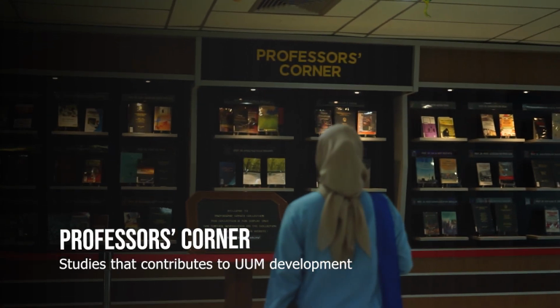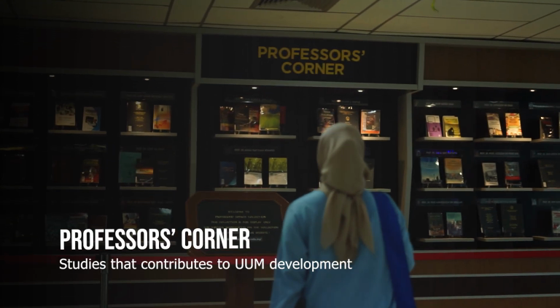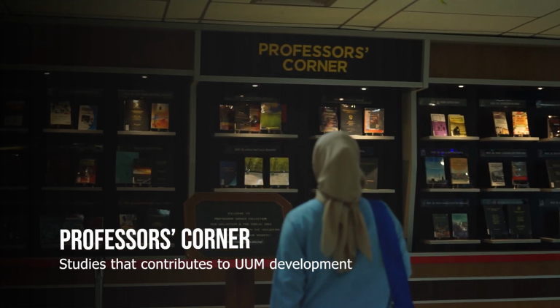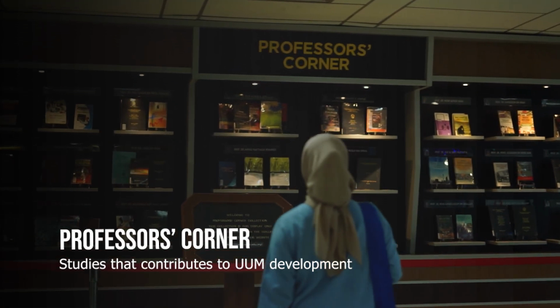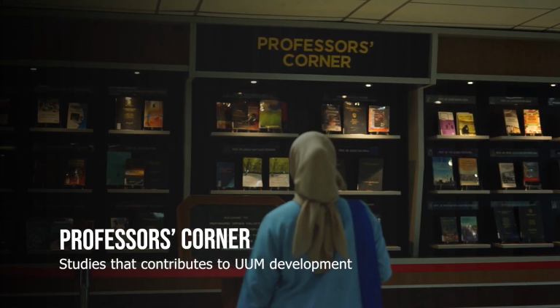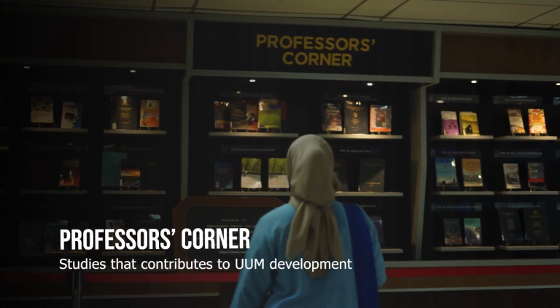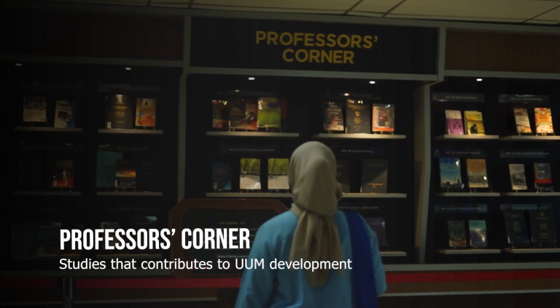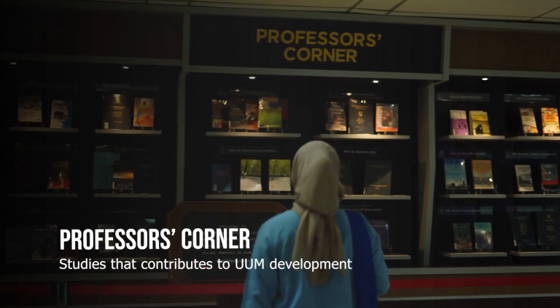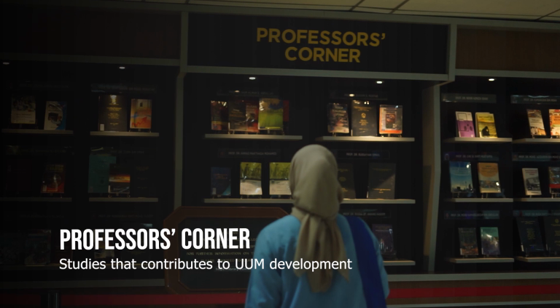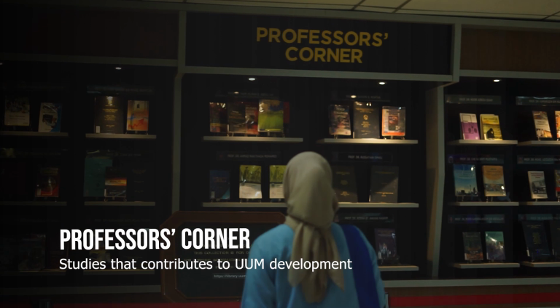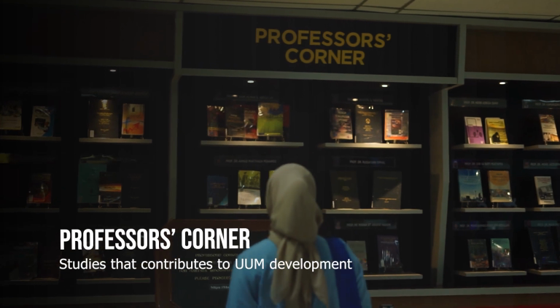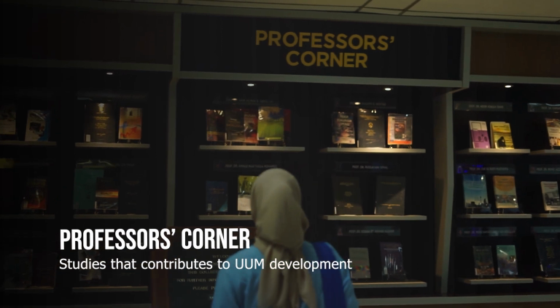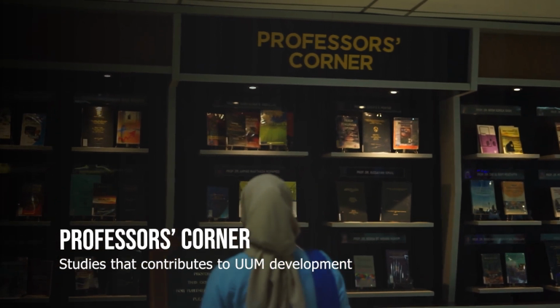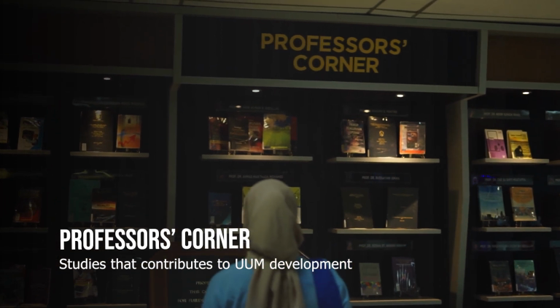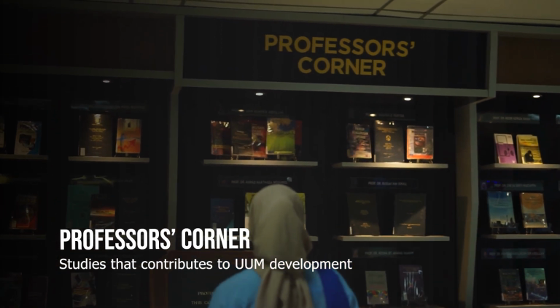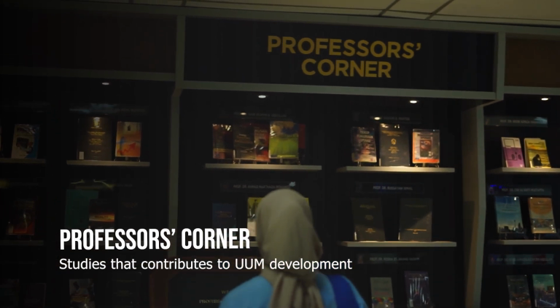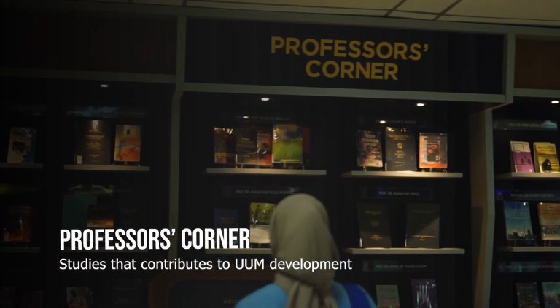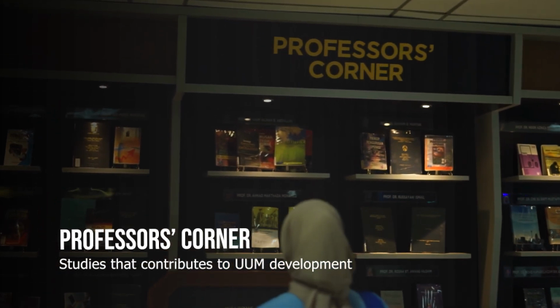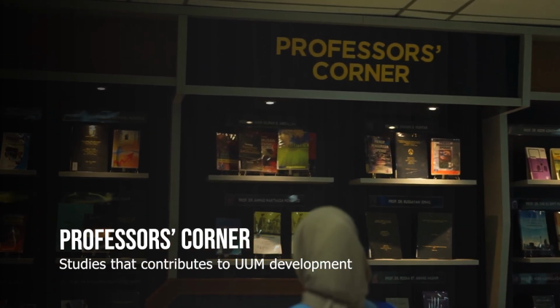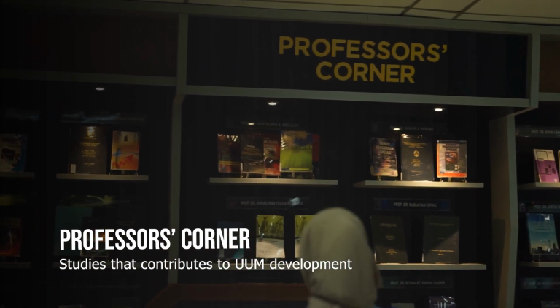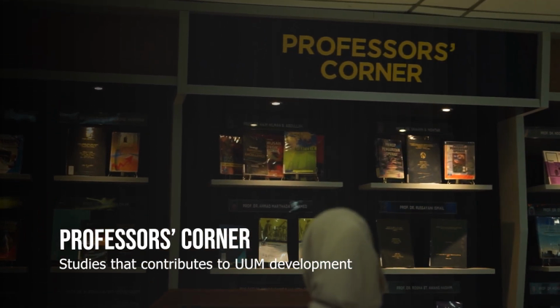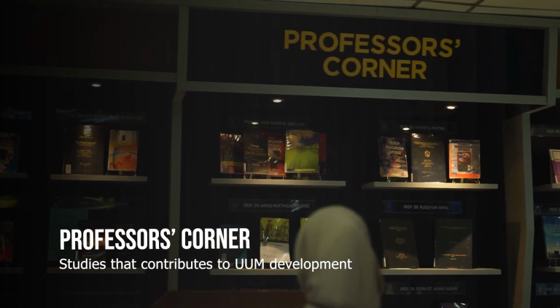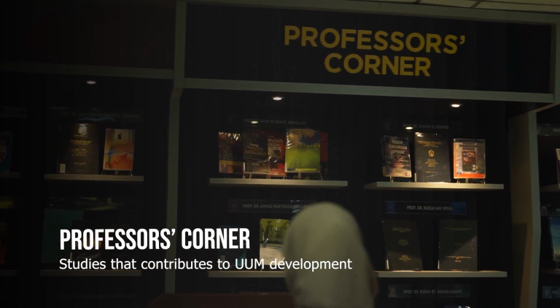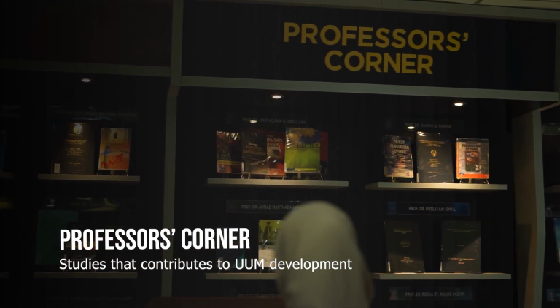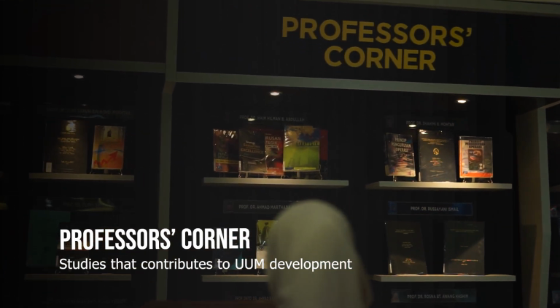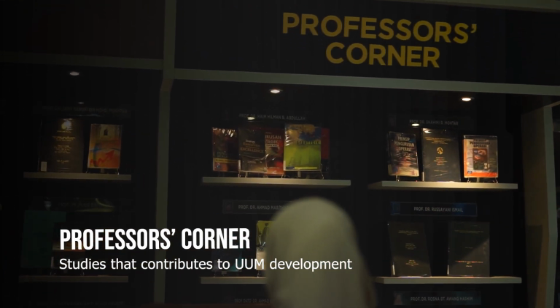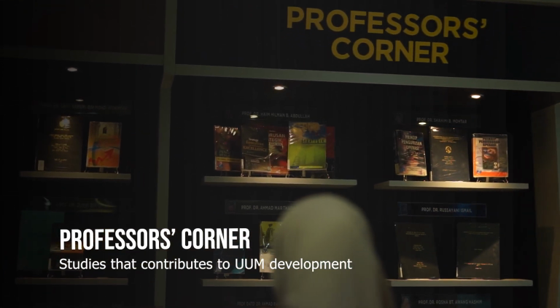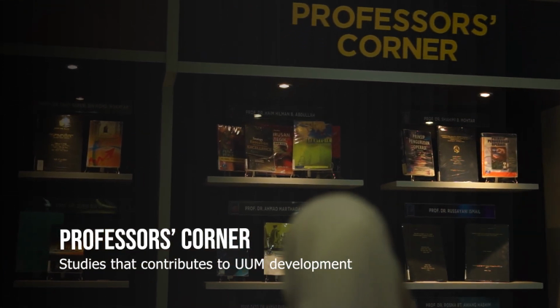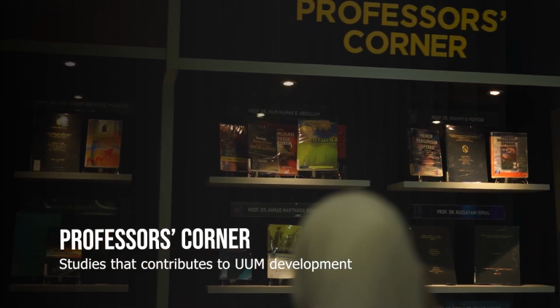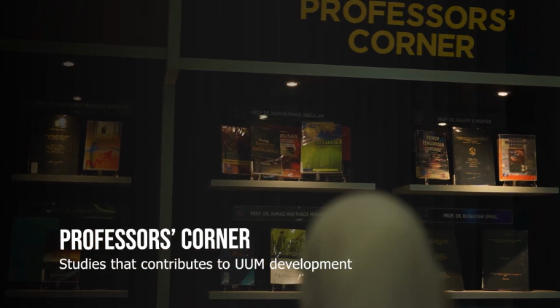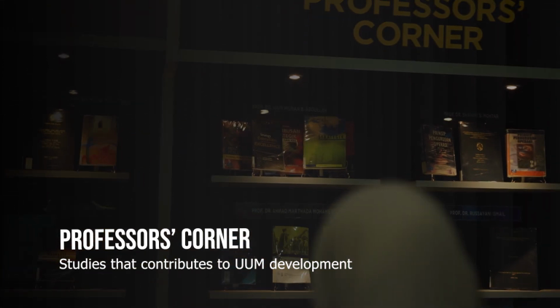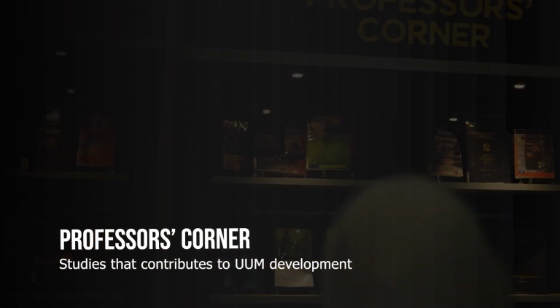This is the professor's corner that contributes to UUM research, learning, and teaching.